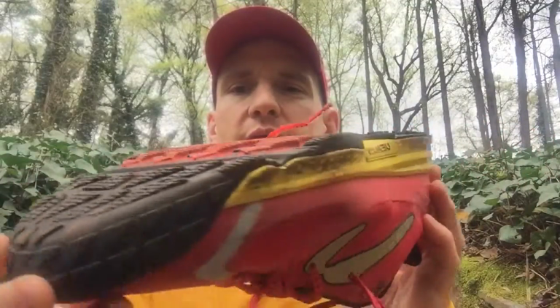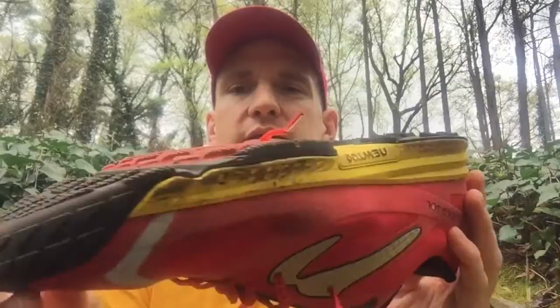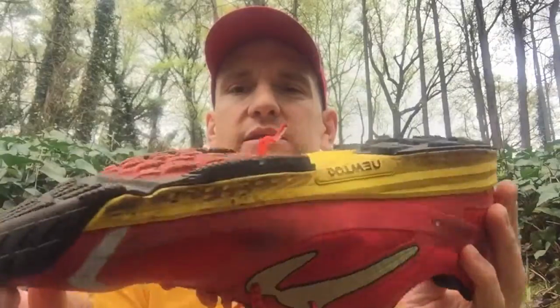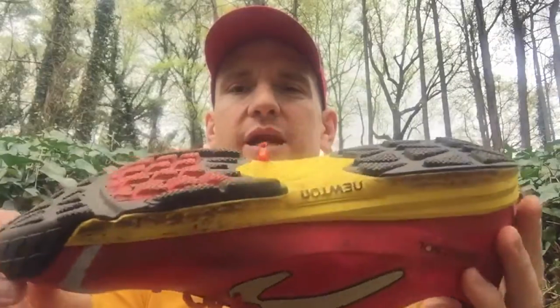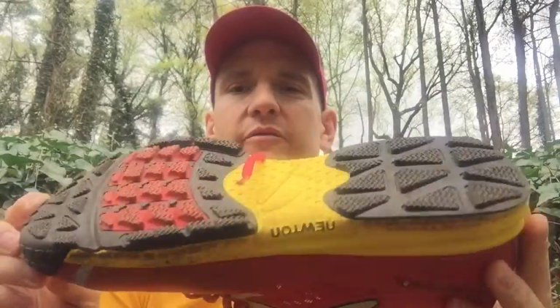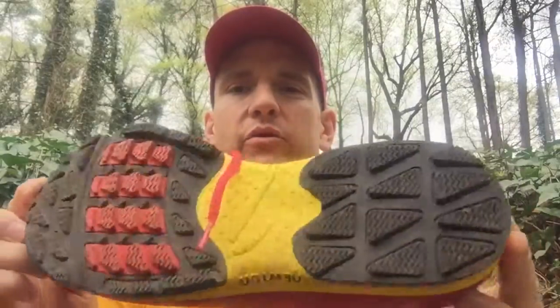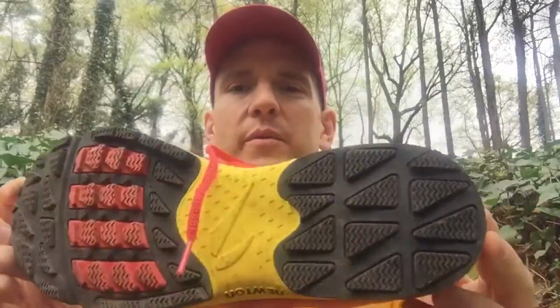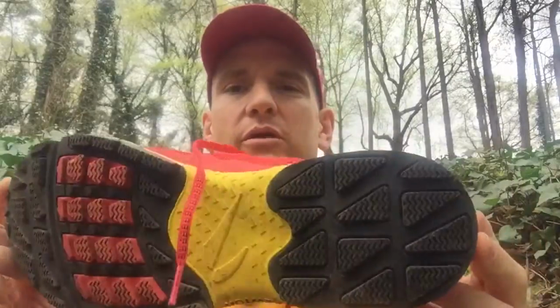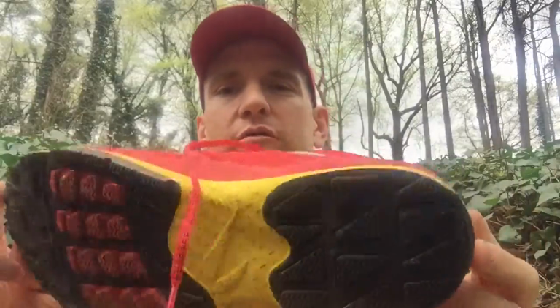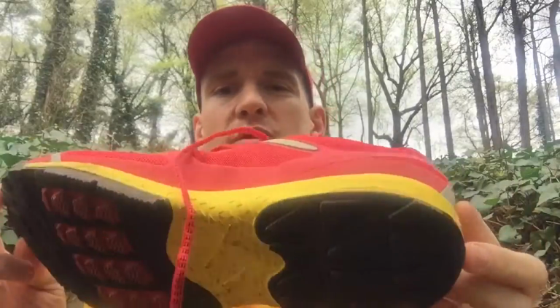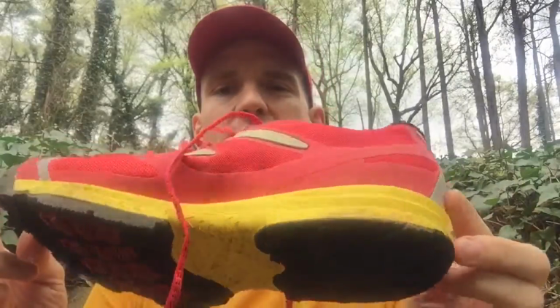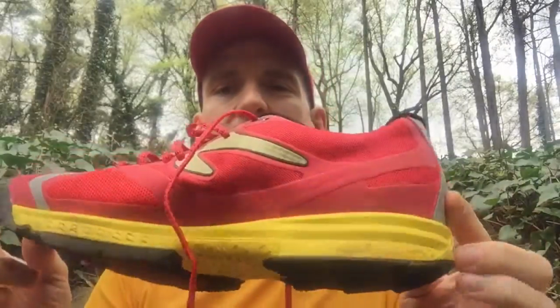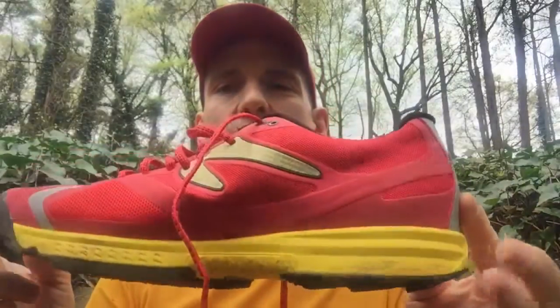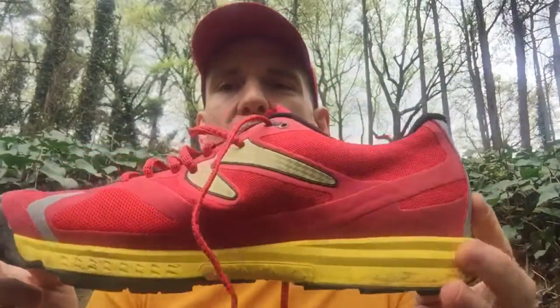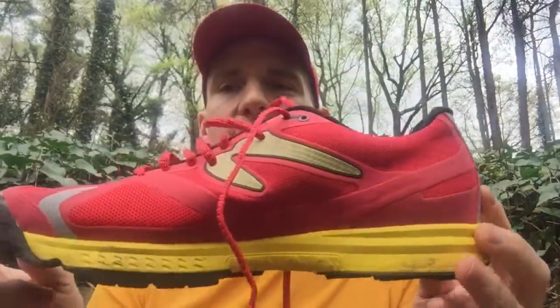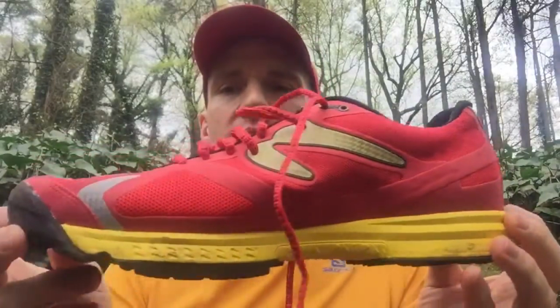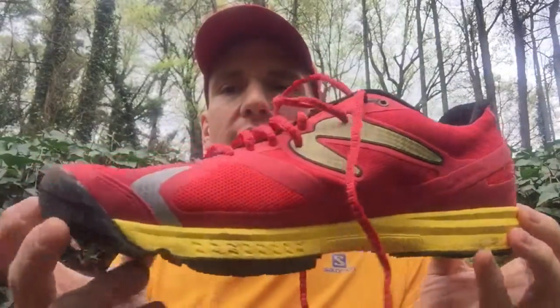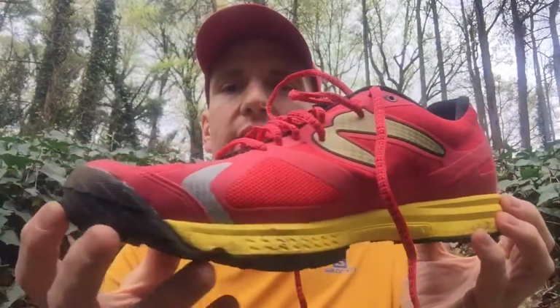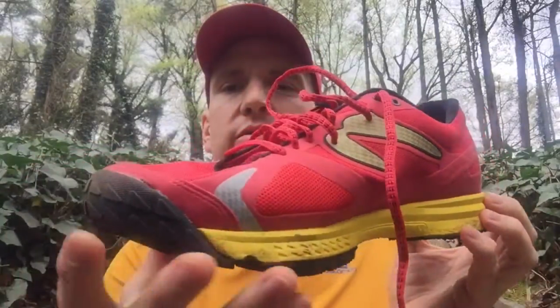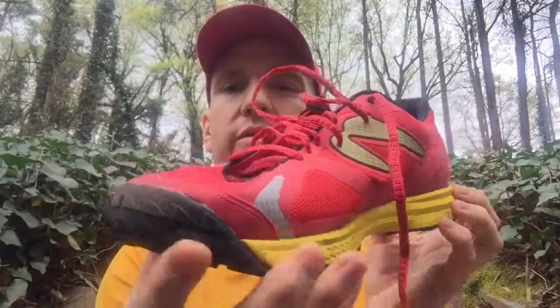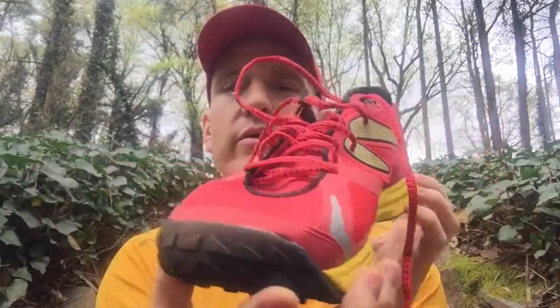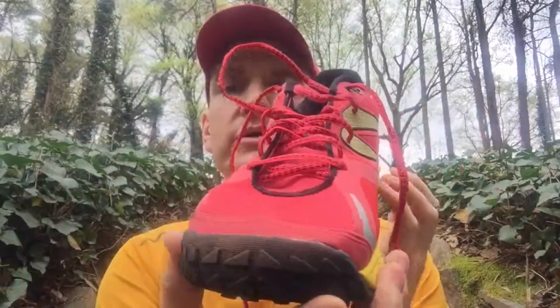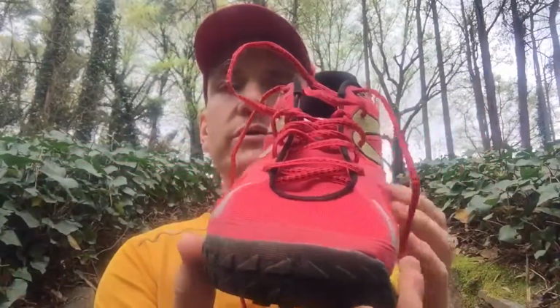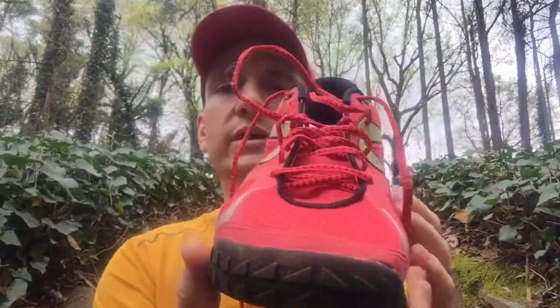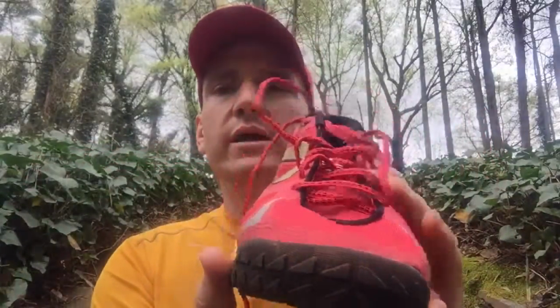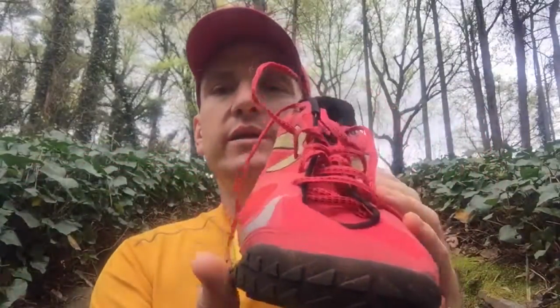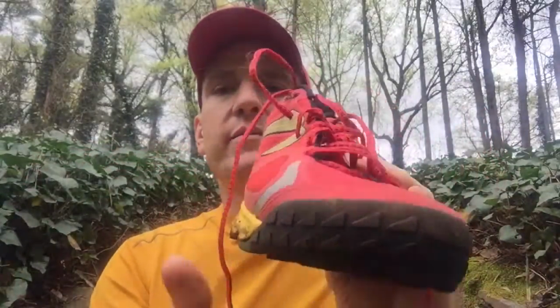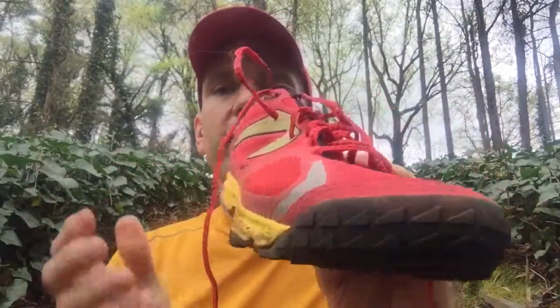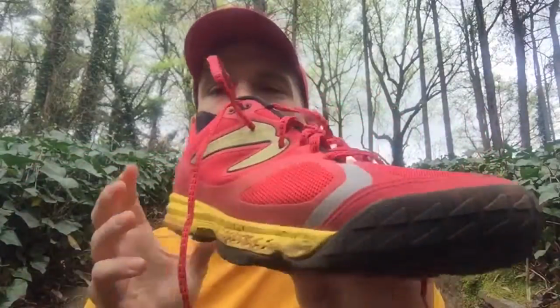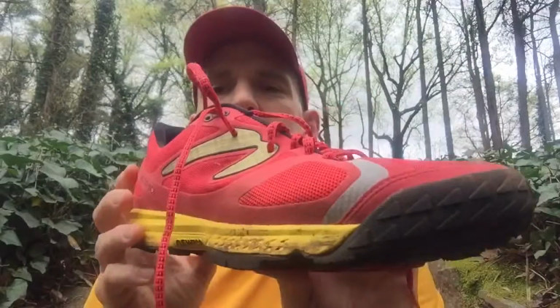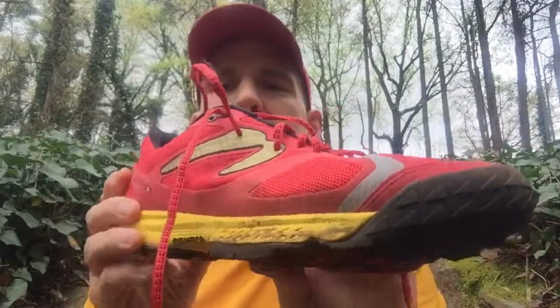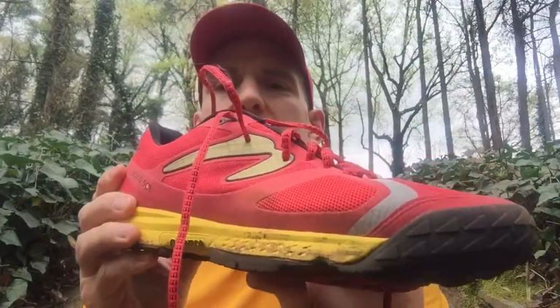It's designed primarily for summertime running. It's a lot lighter than their other shoe that they make for trail running.